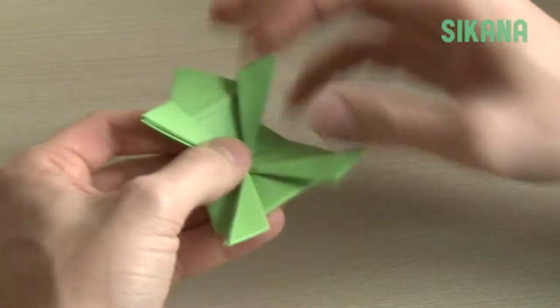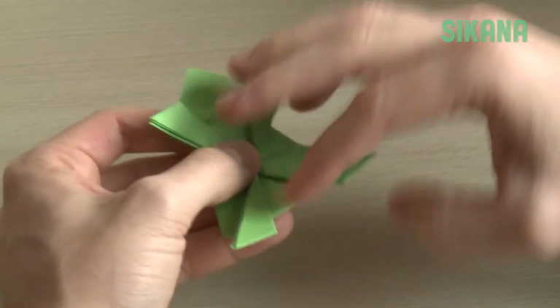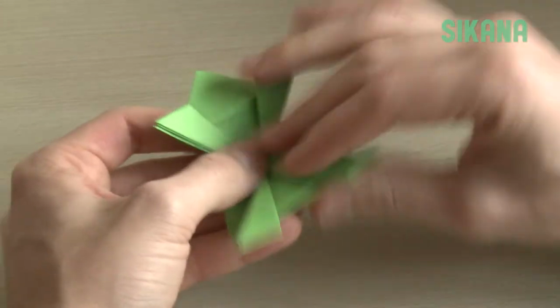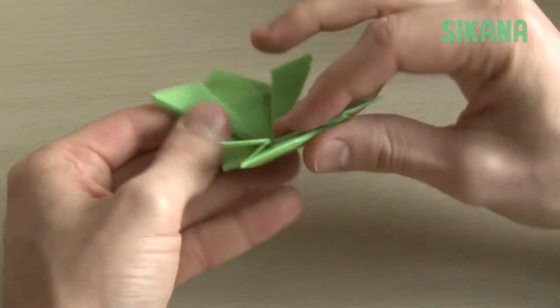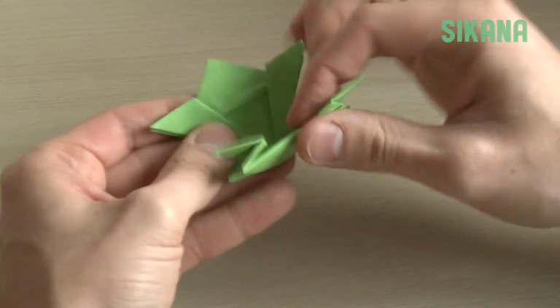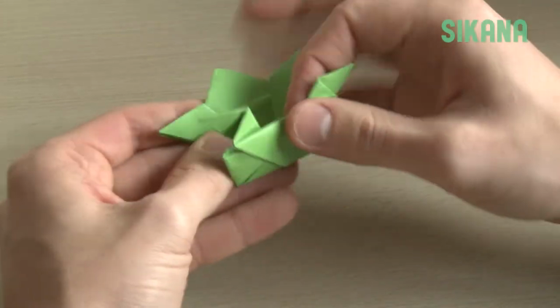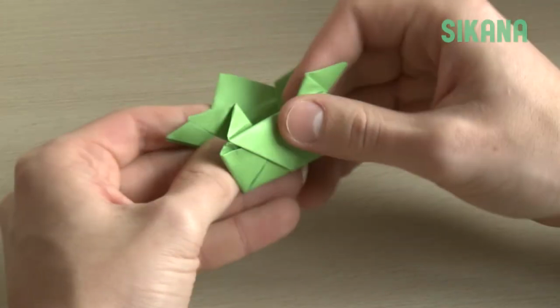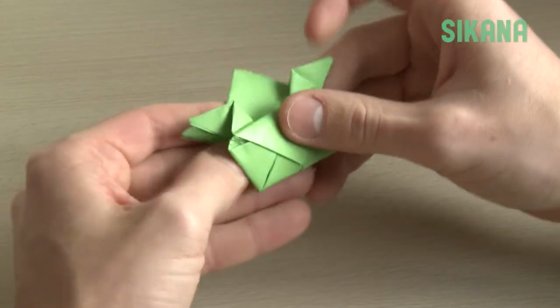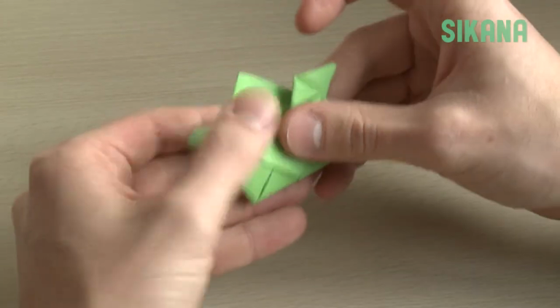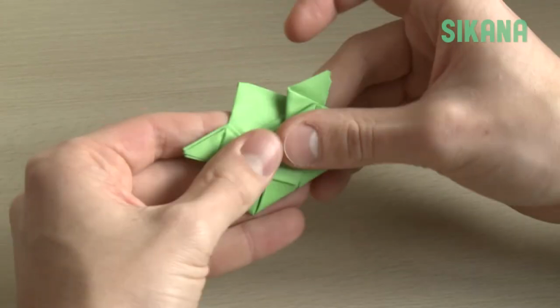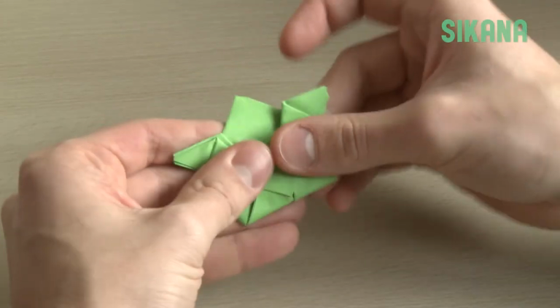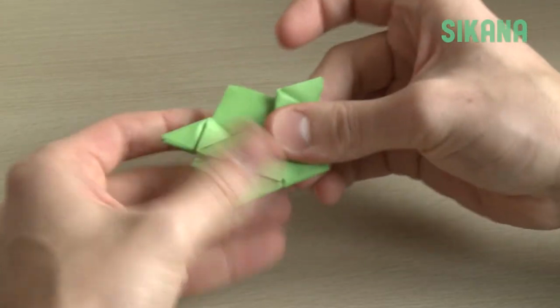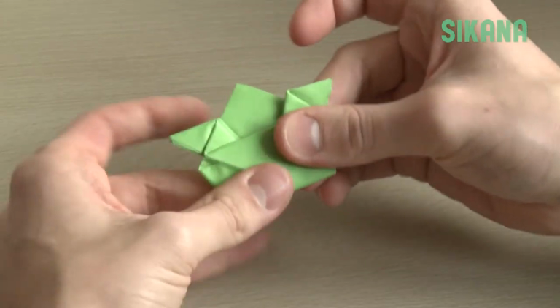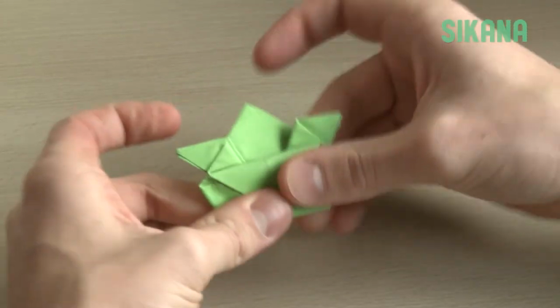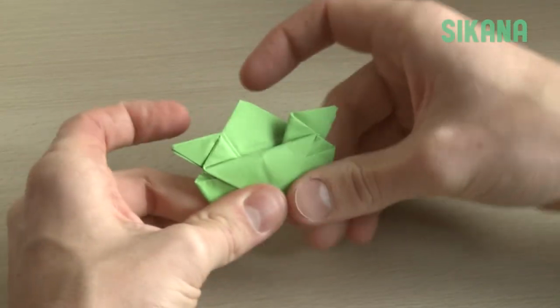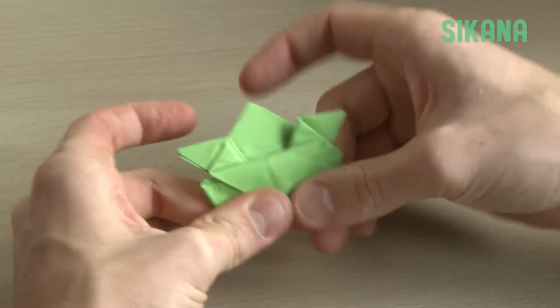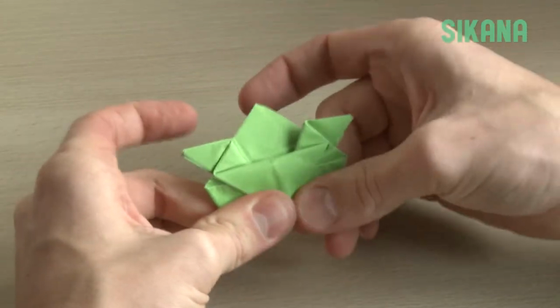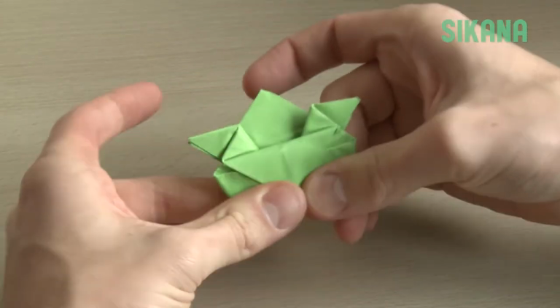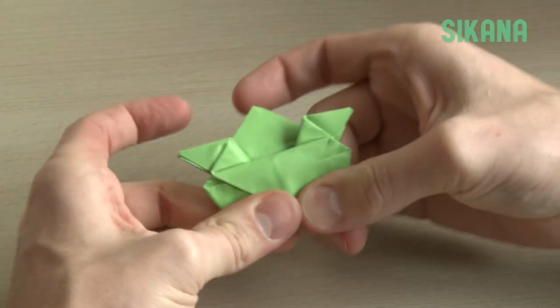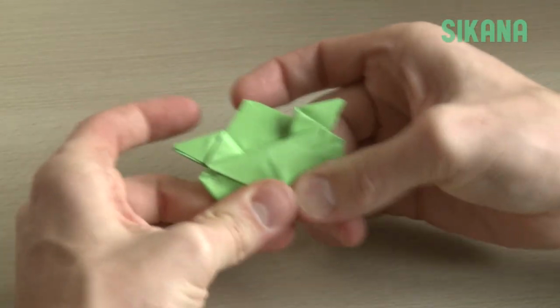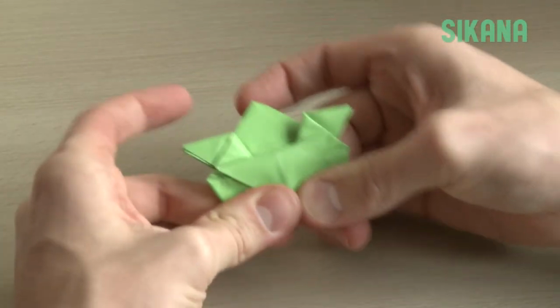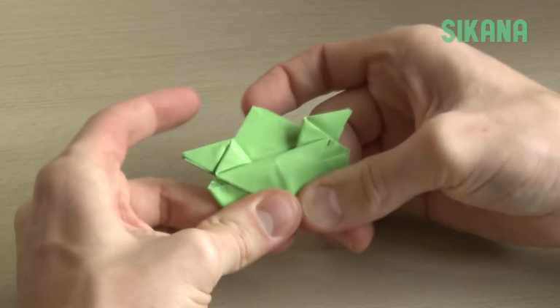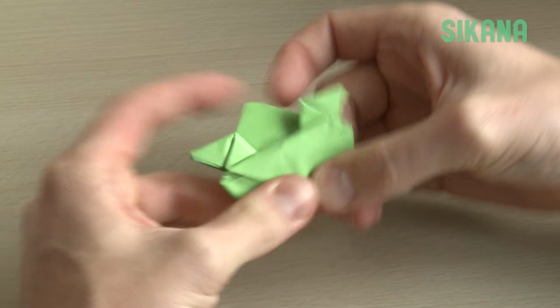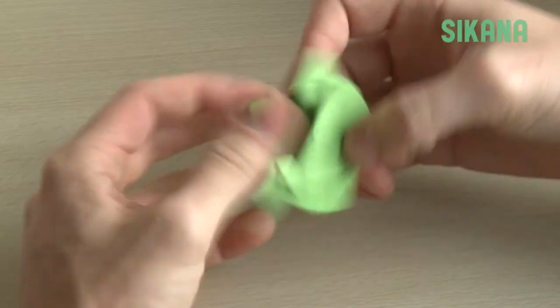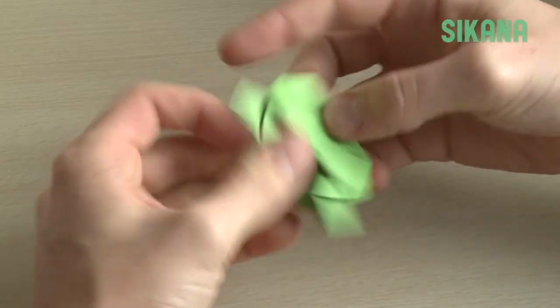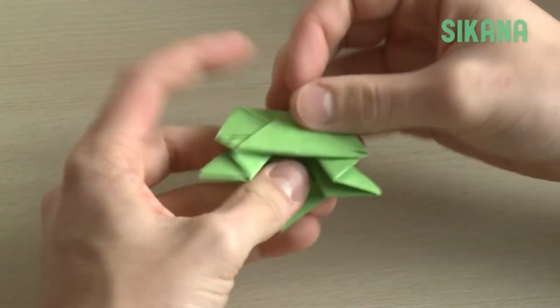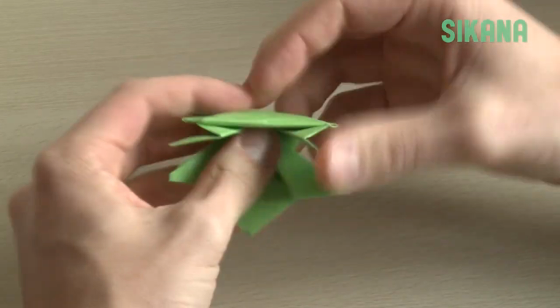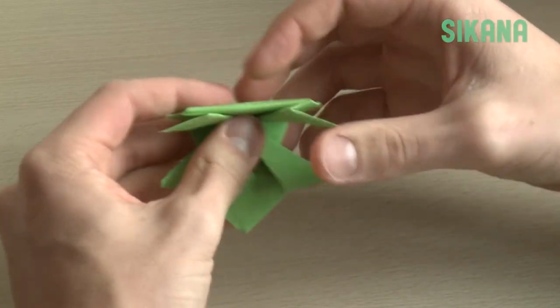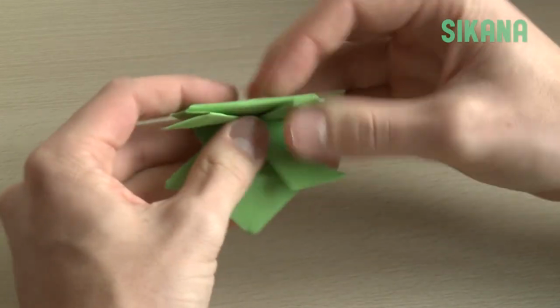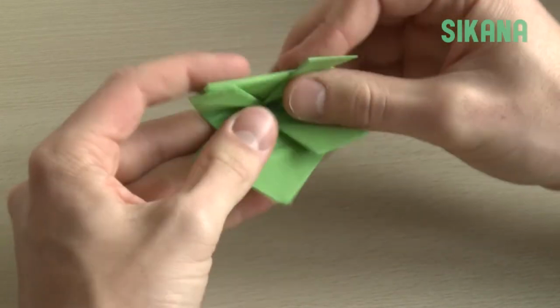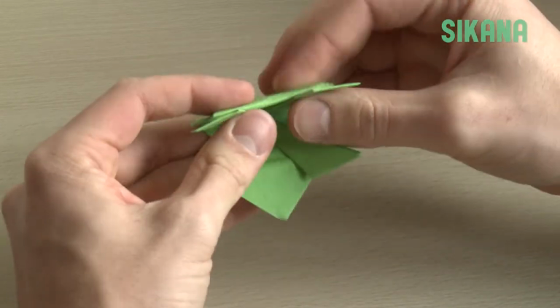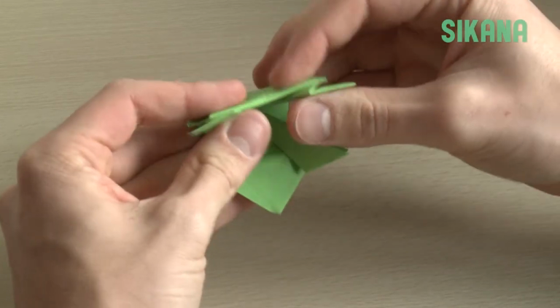Fold the frog in half and fold it back on itself, and you're done.